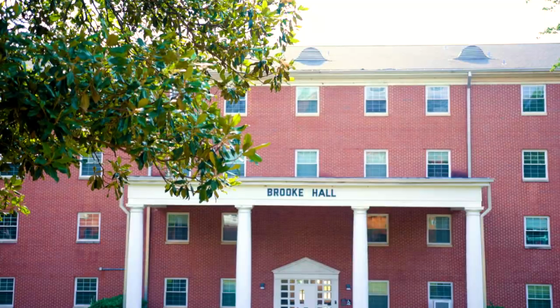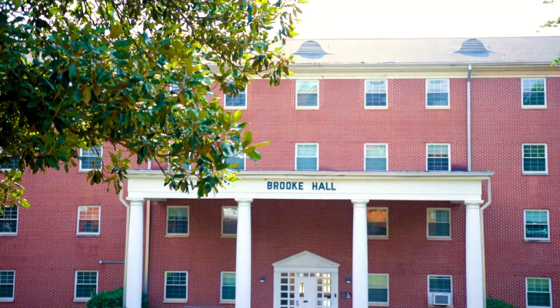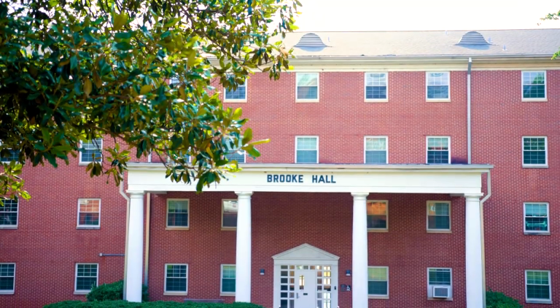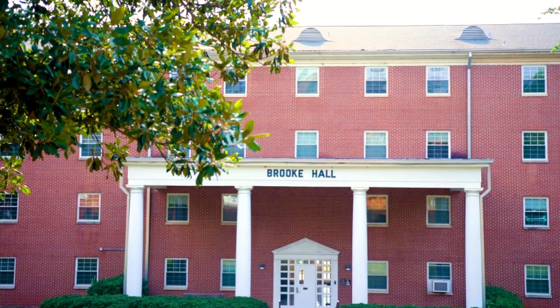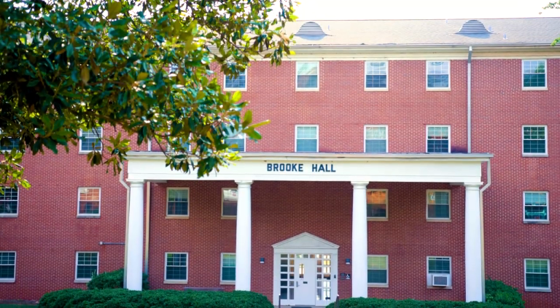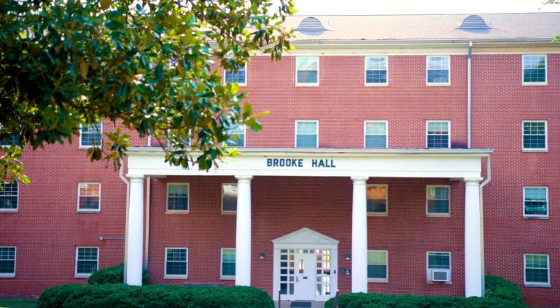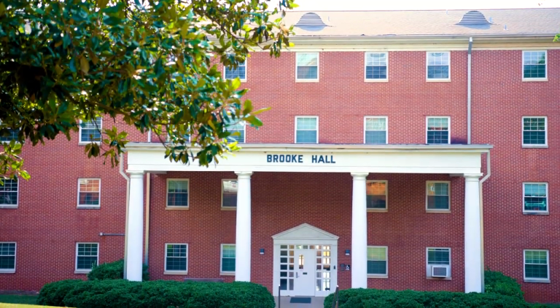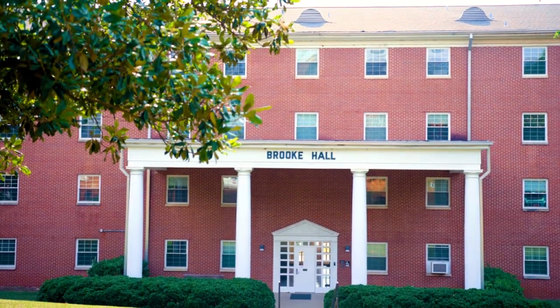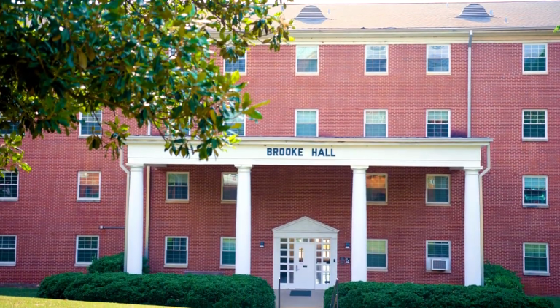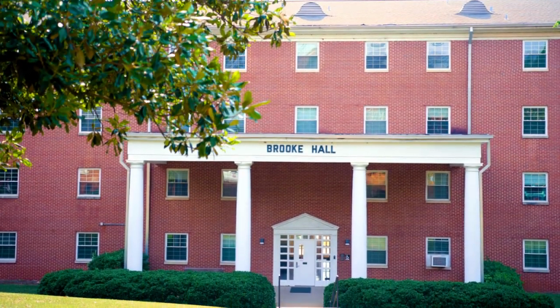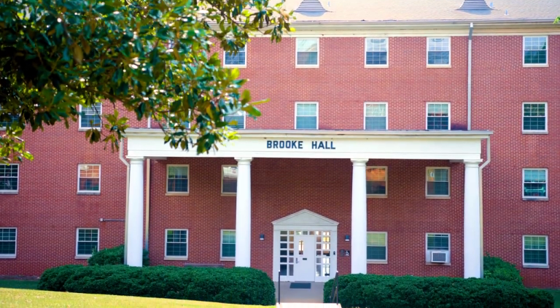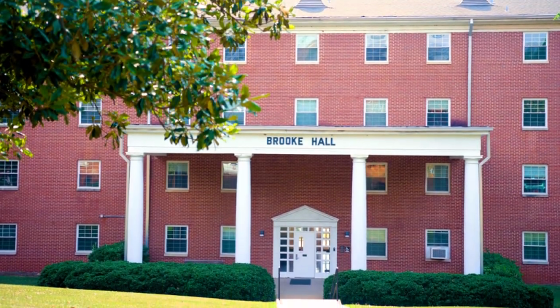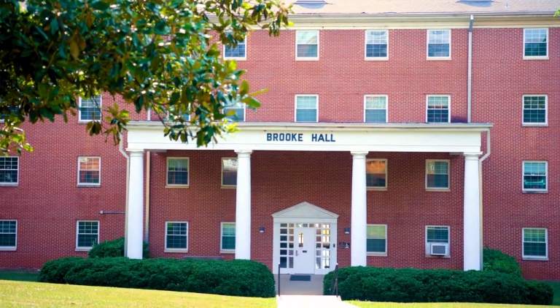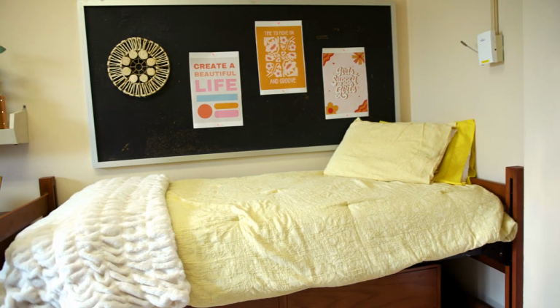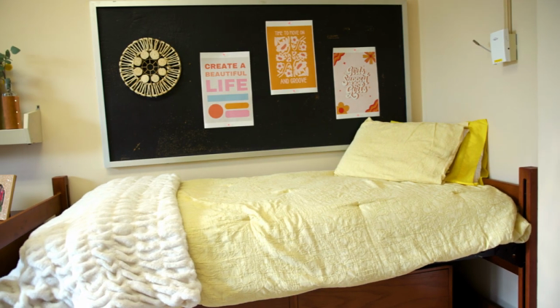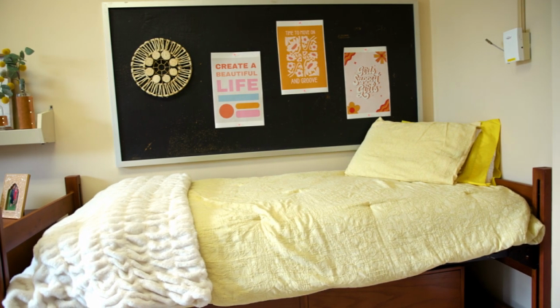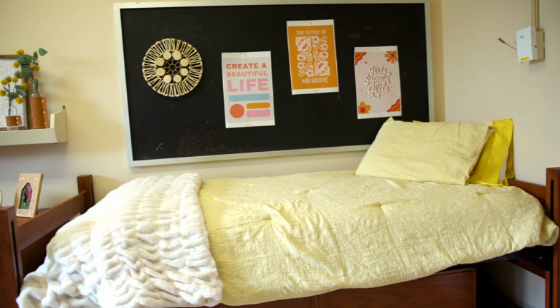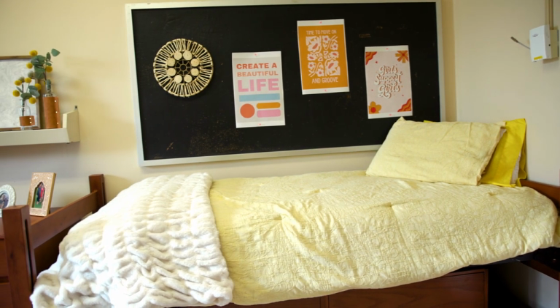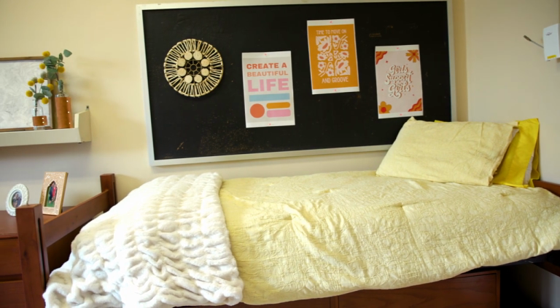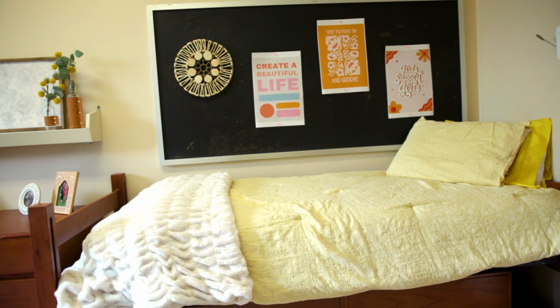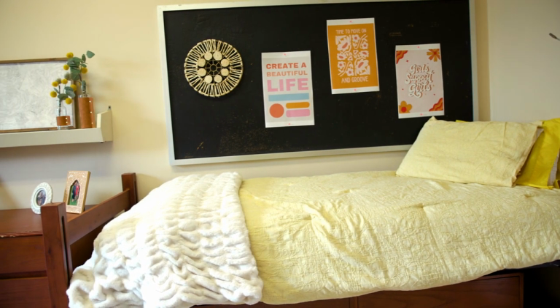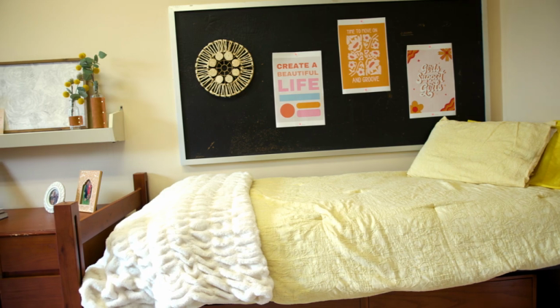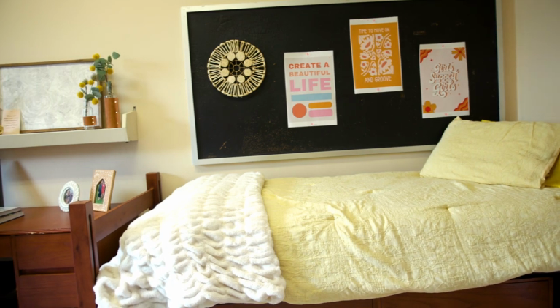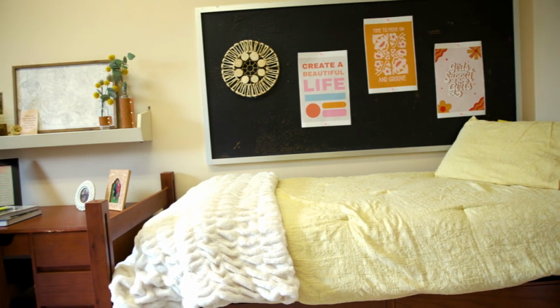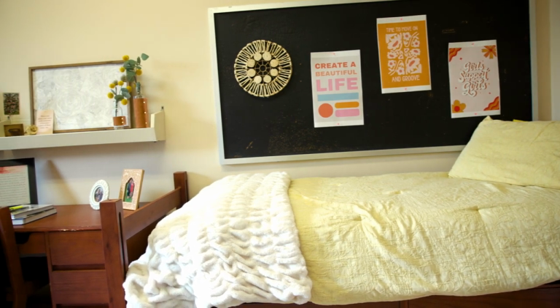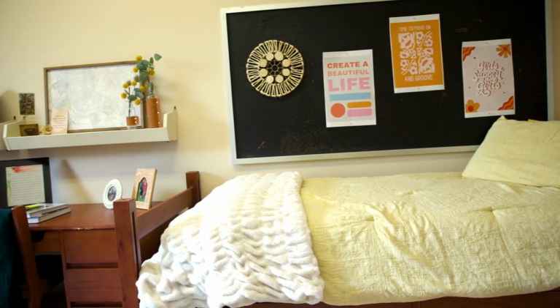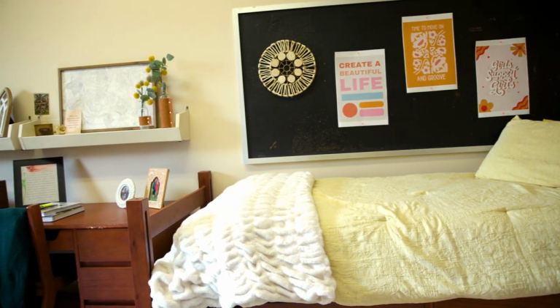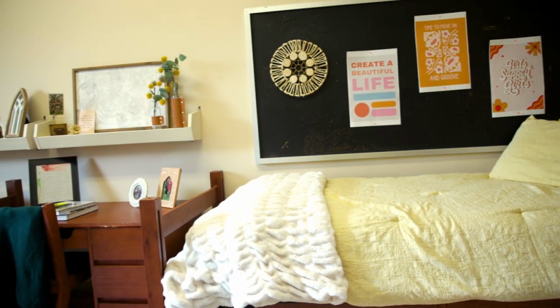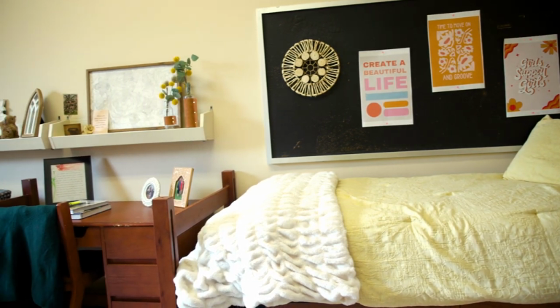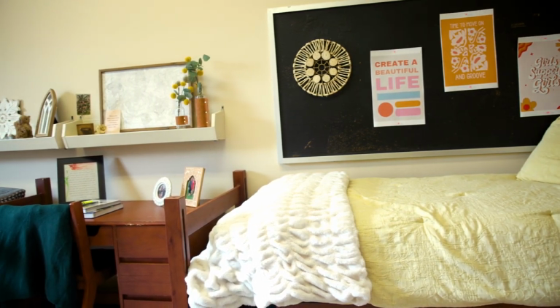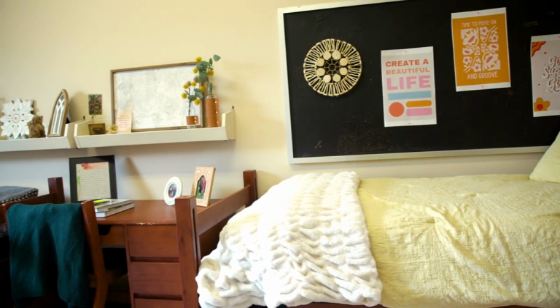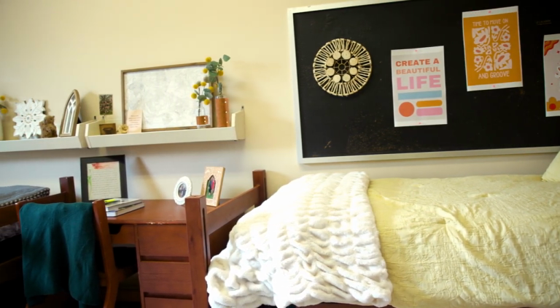Welcome to Brook Hall. This women's residence hall has traditional double occupancy rooms with private bathrooms and two closets.